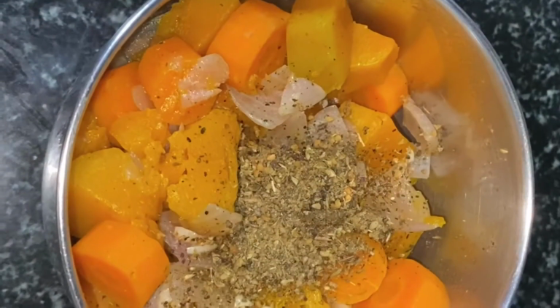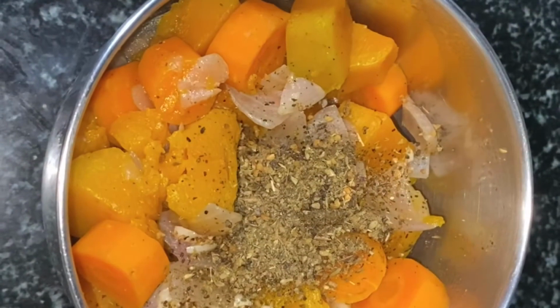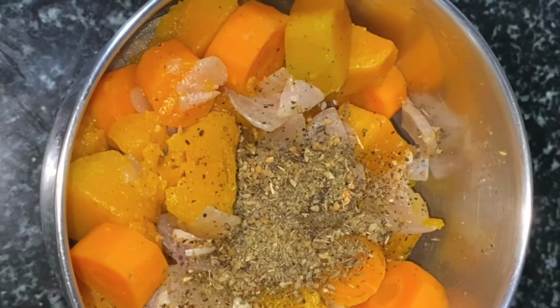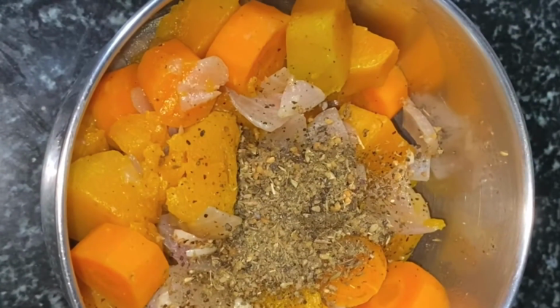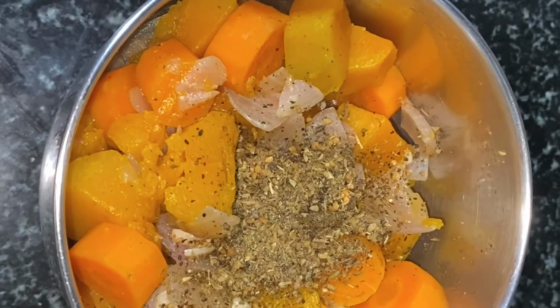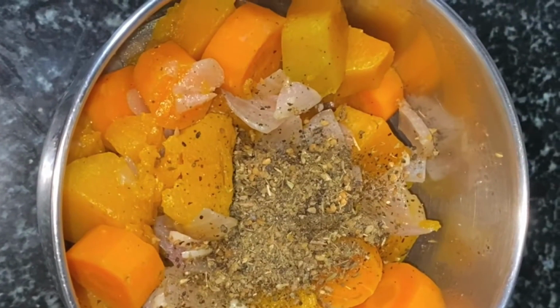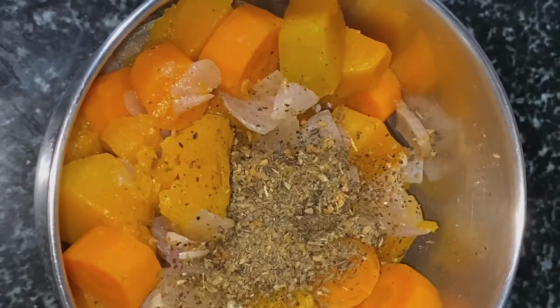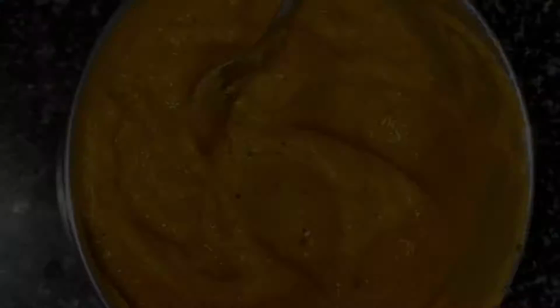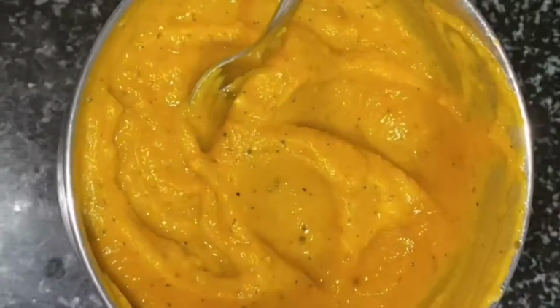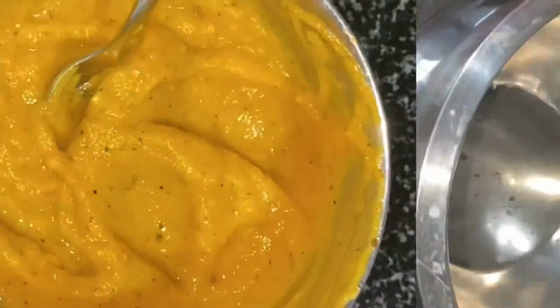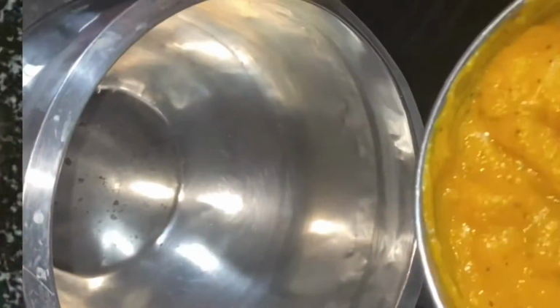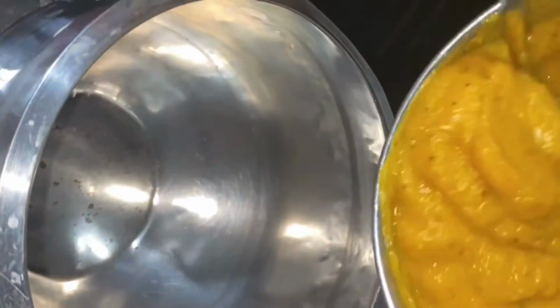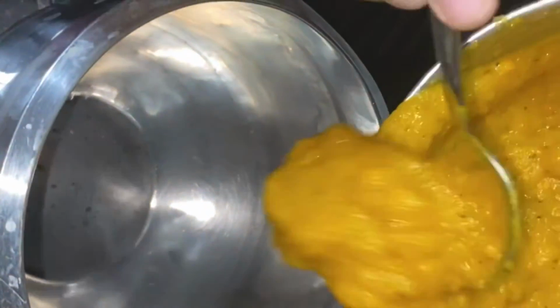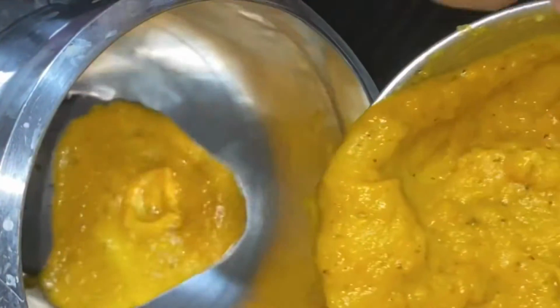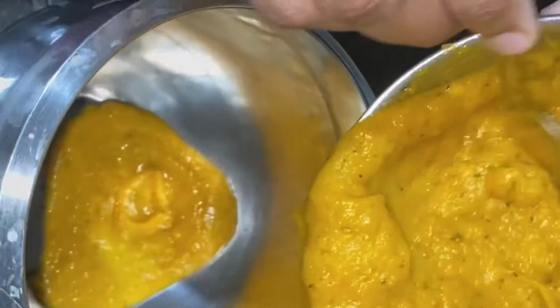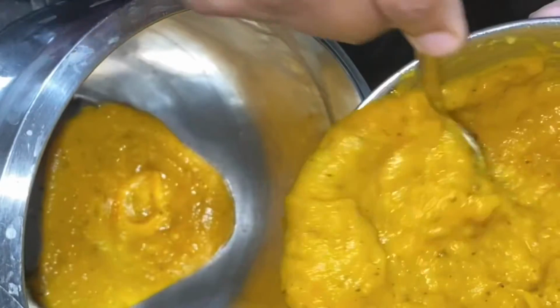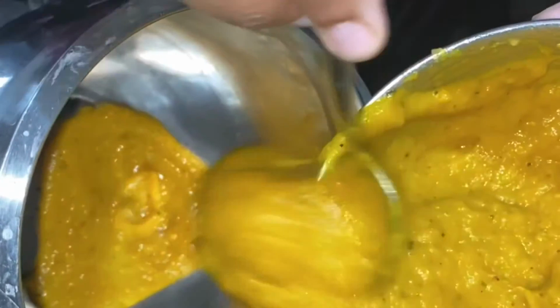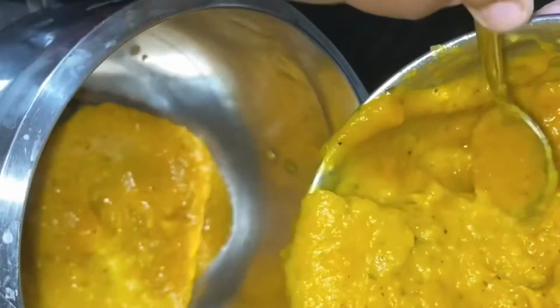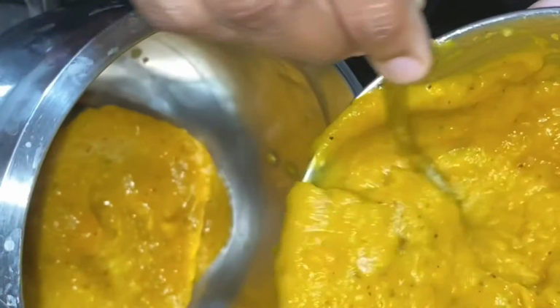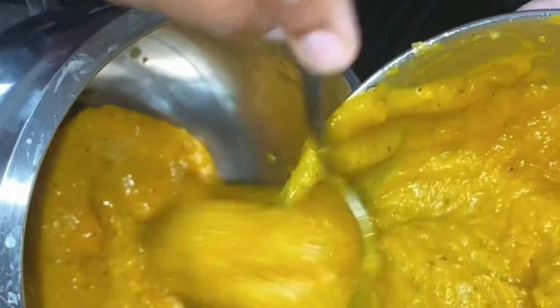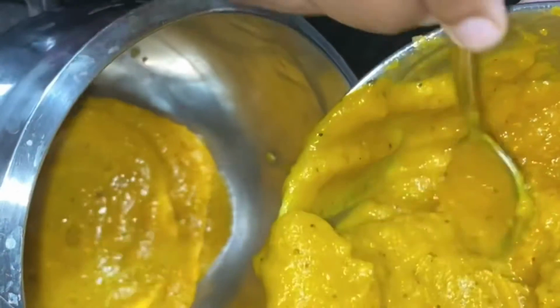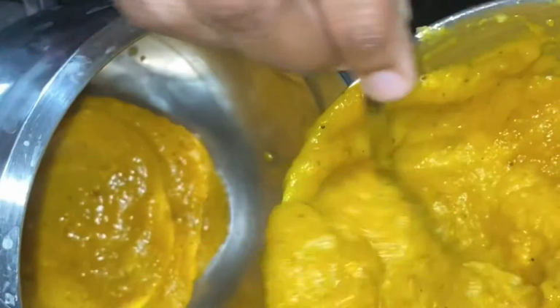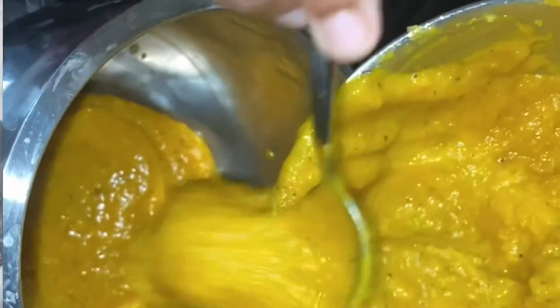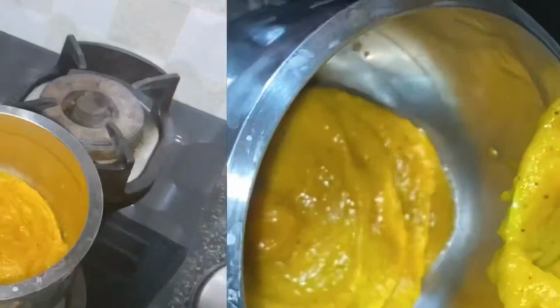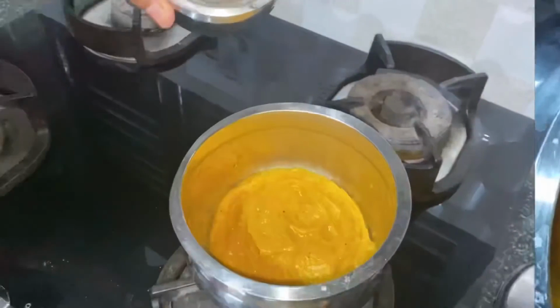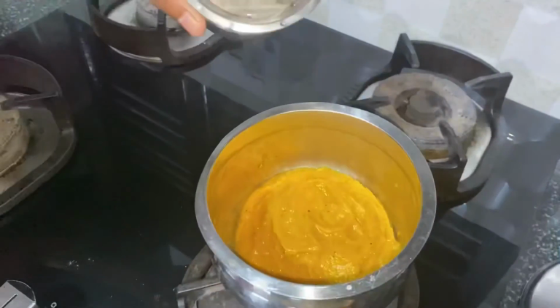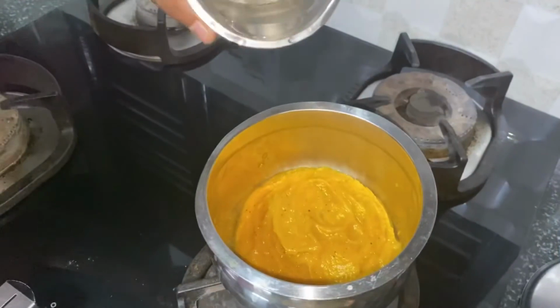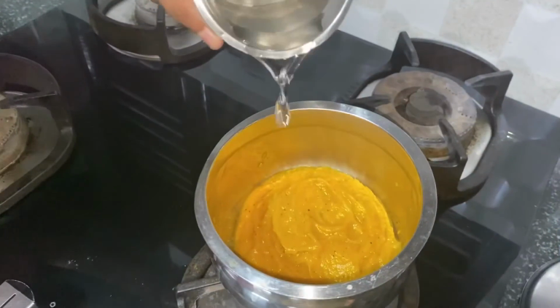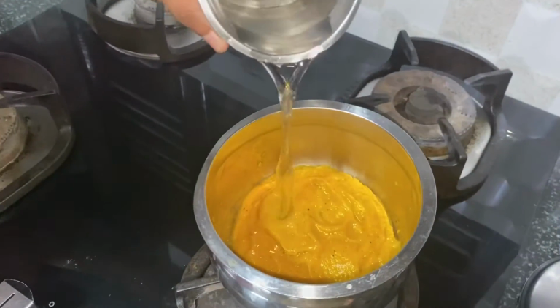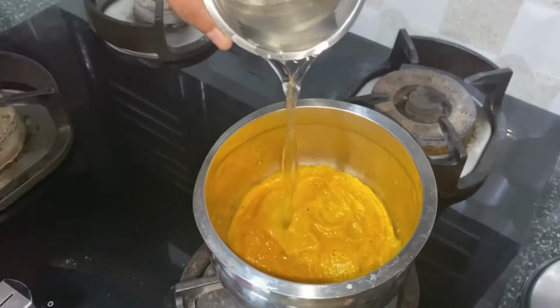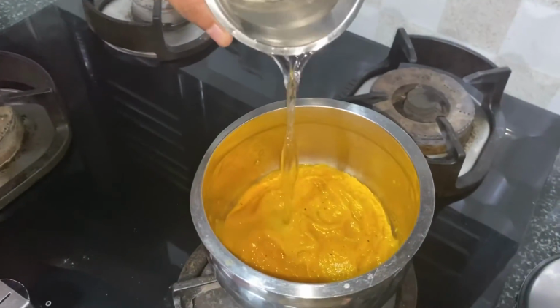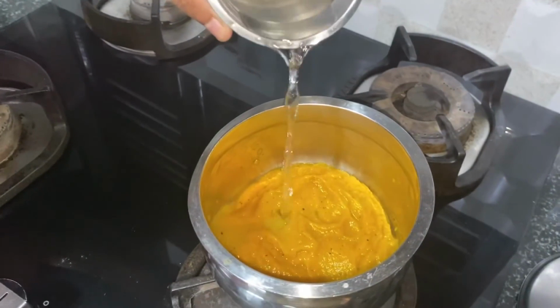Now grind the mixture. Transfer the contents to a bowl and add a little bit of water.